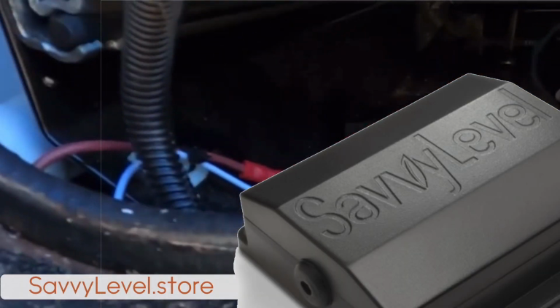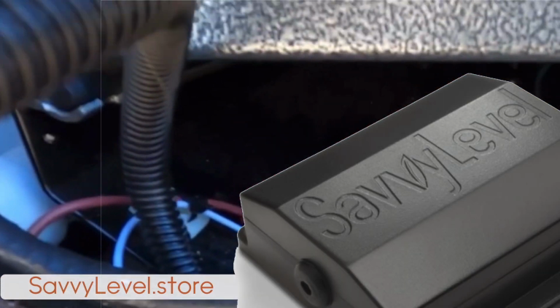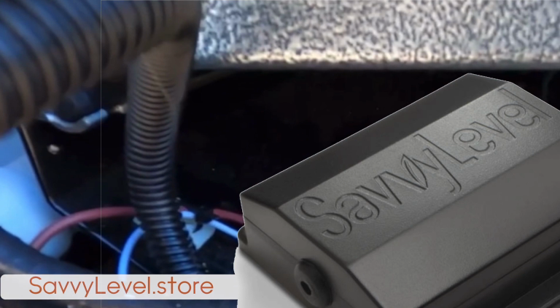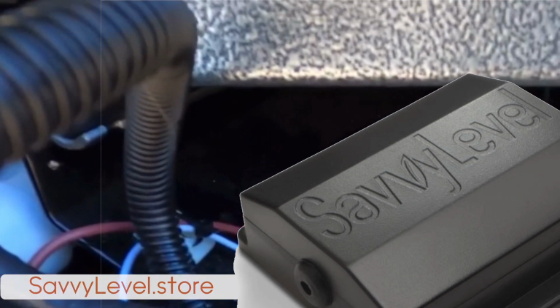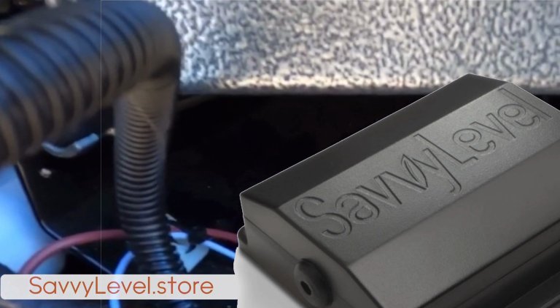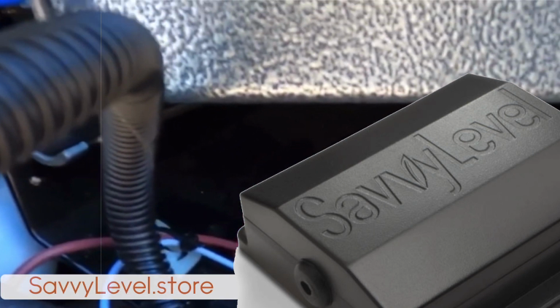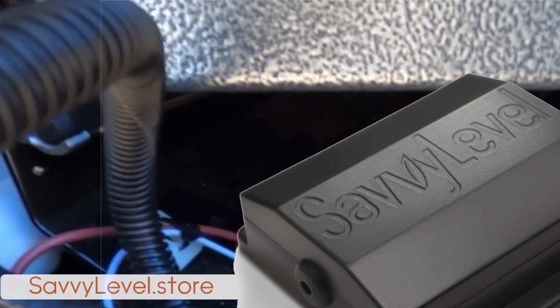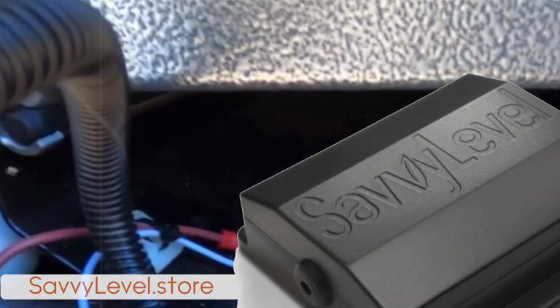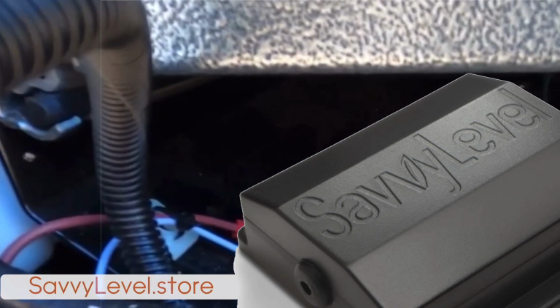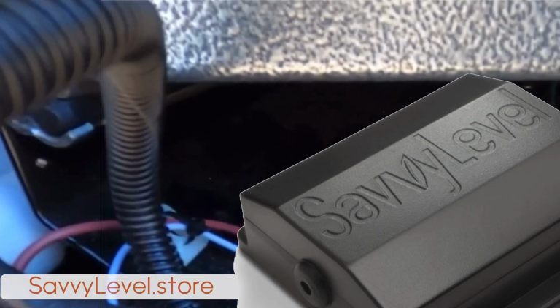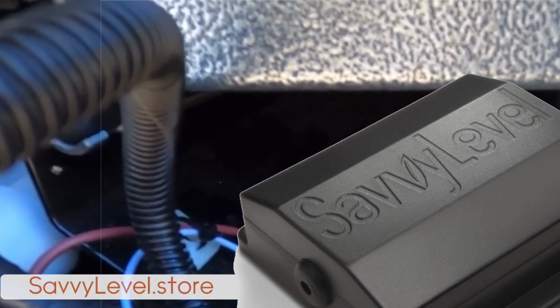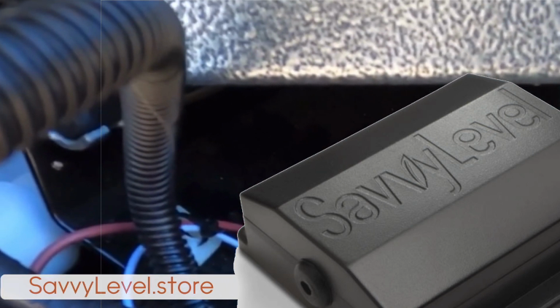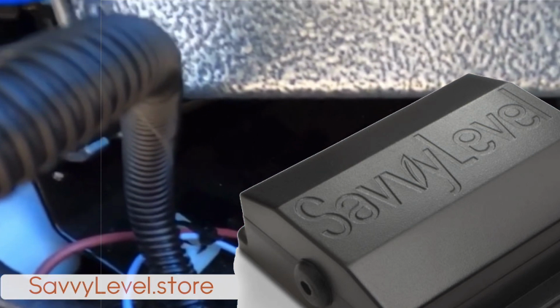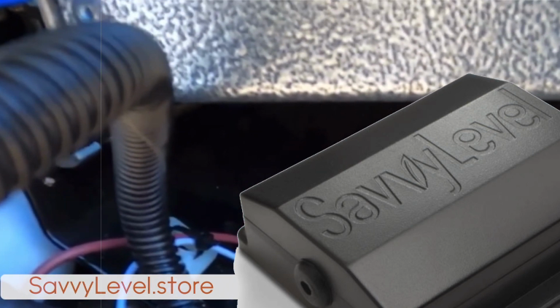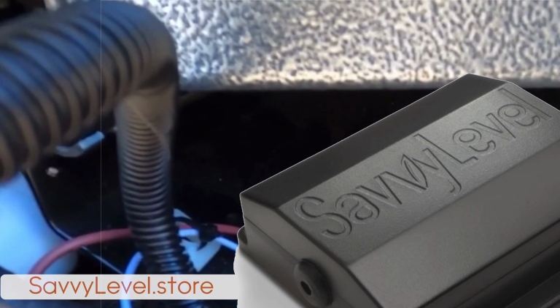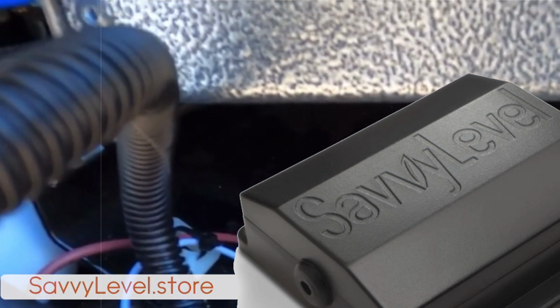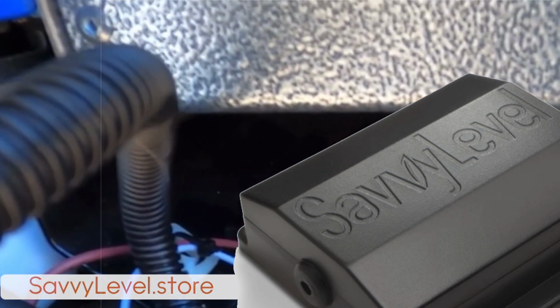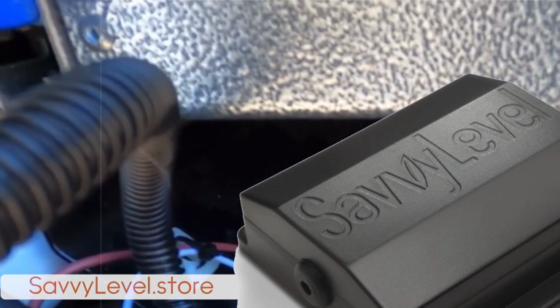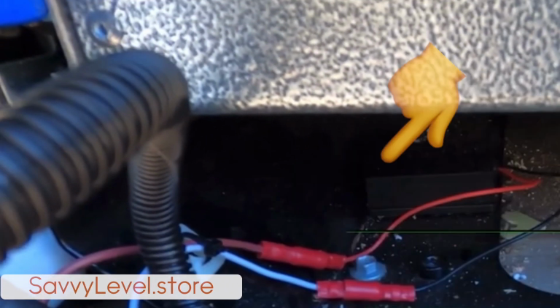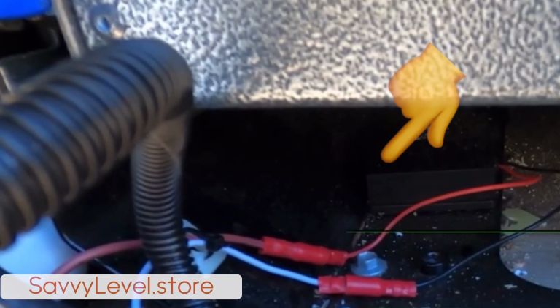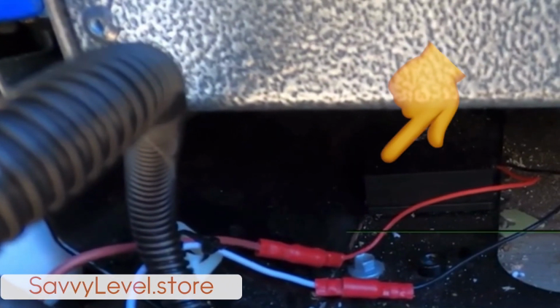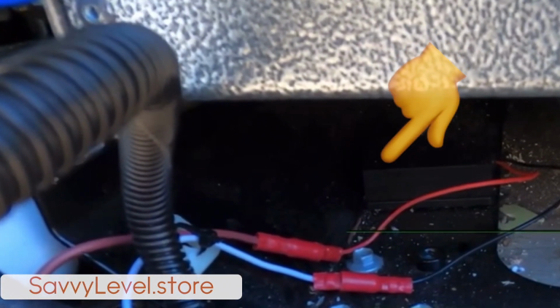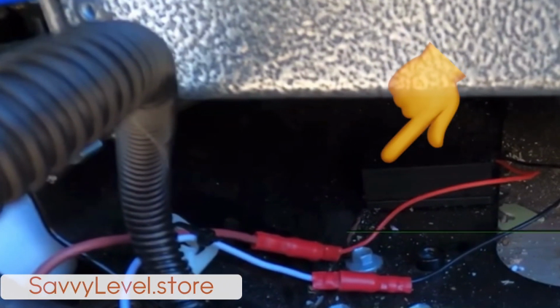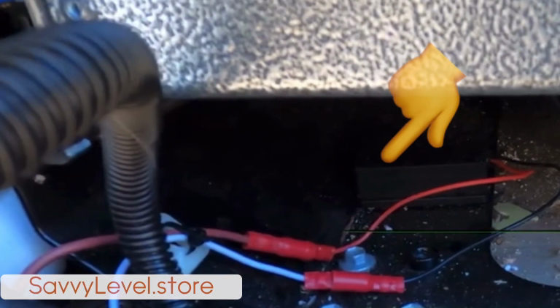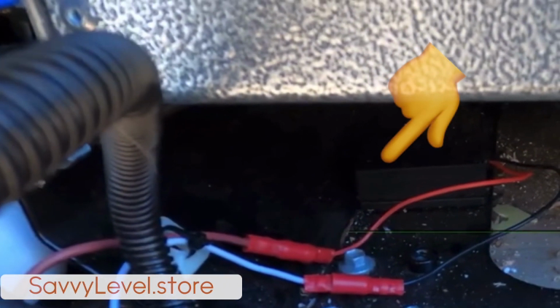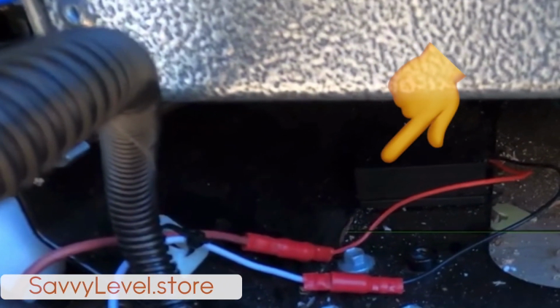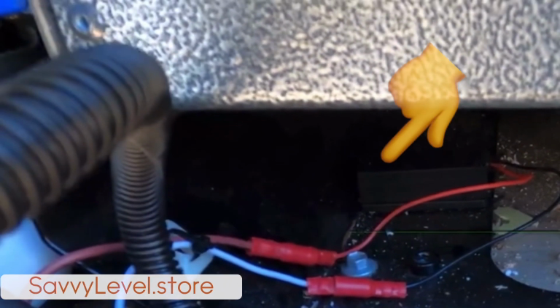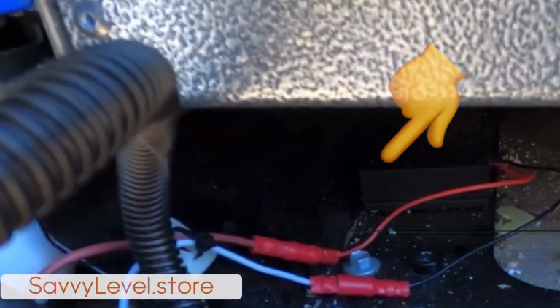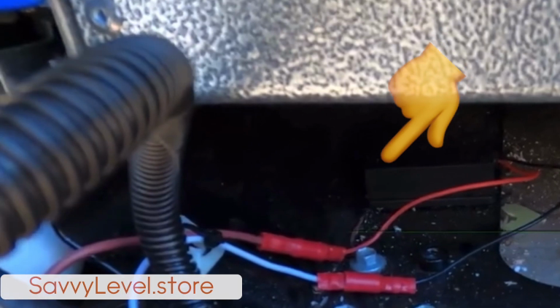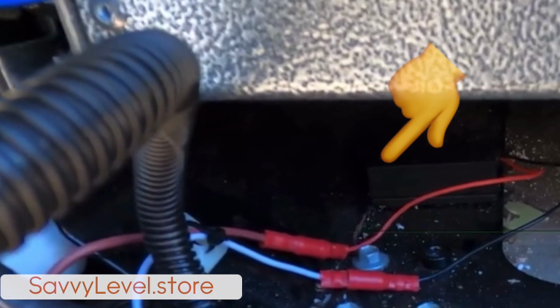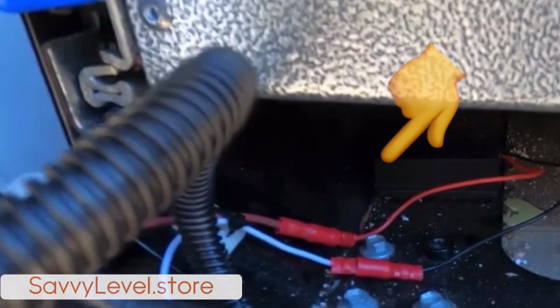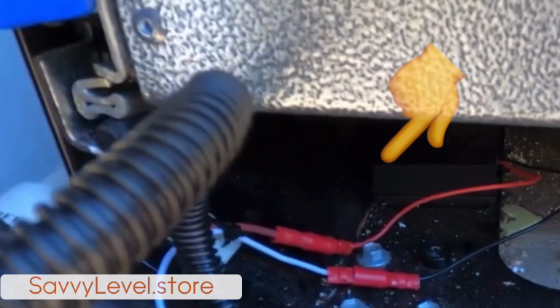Put the unit in there — it's hardwired and hooked up to that.